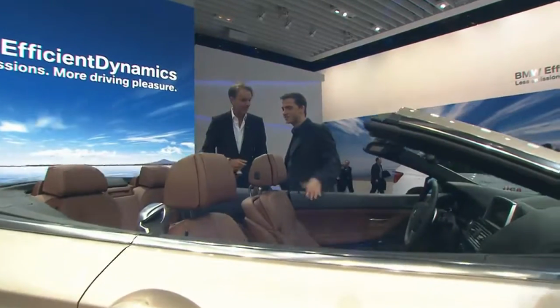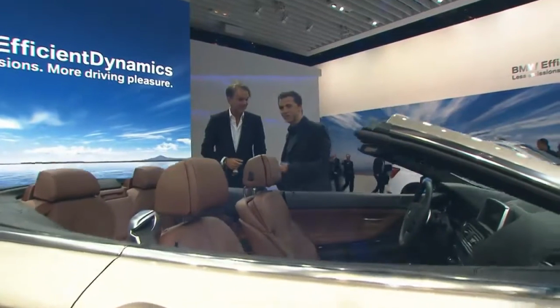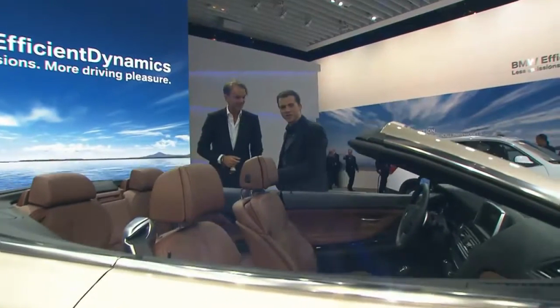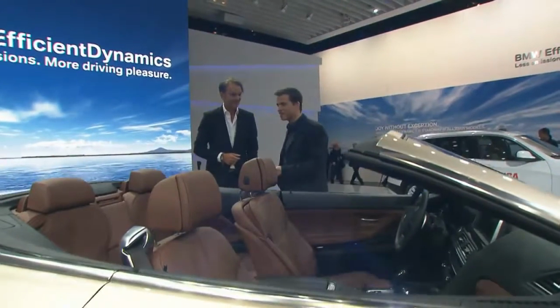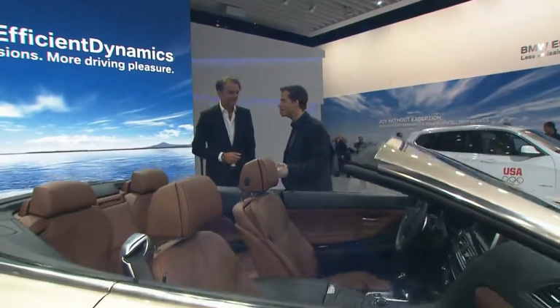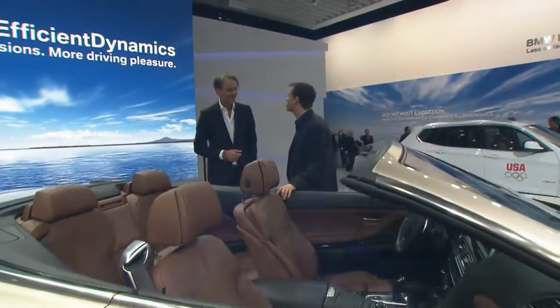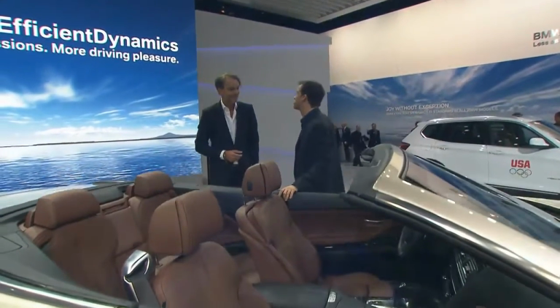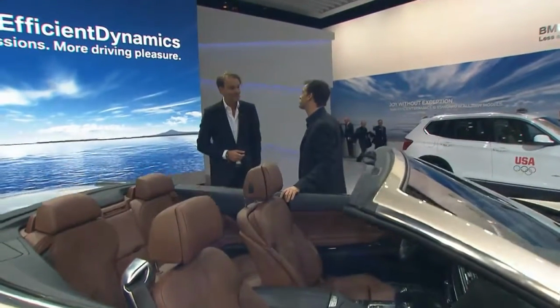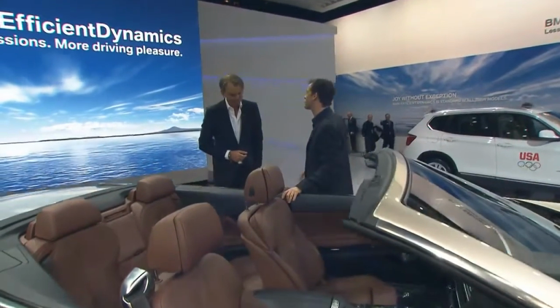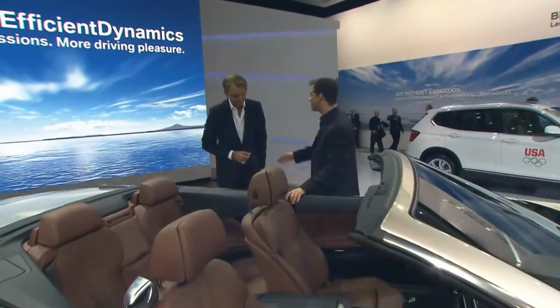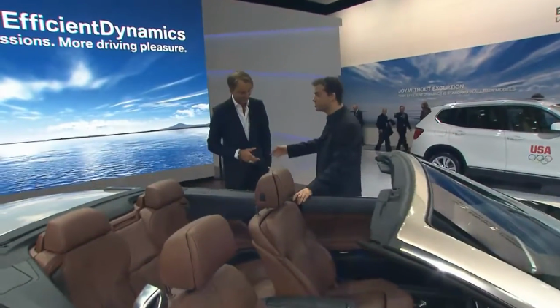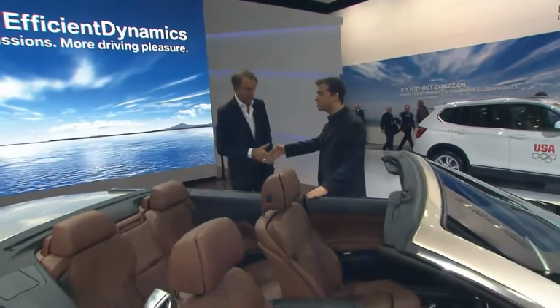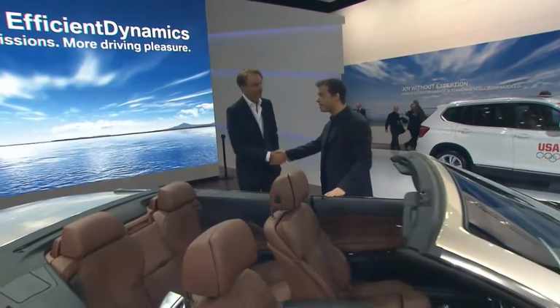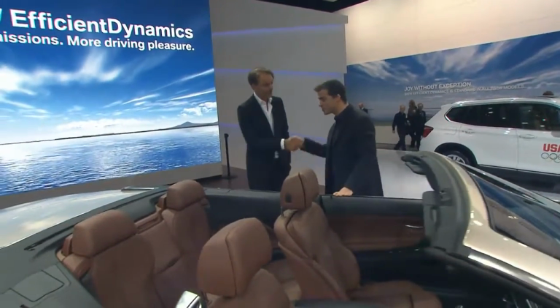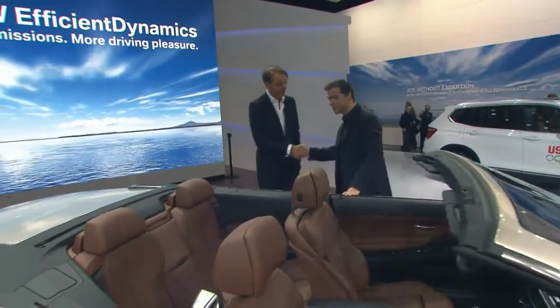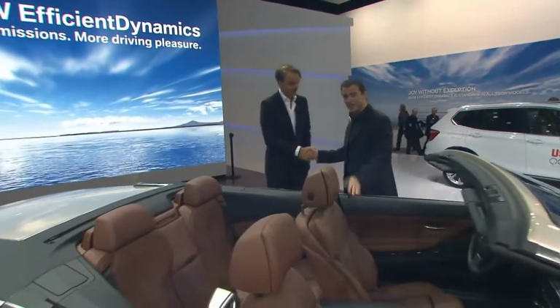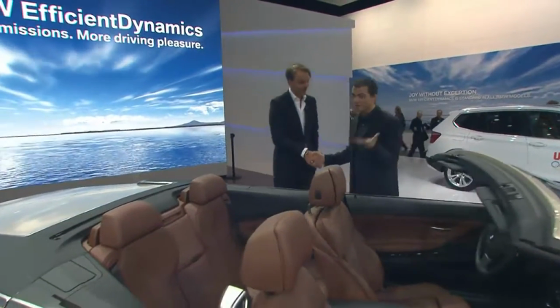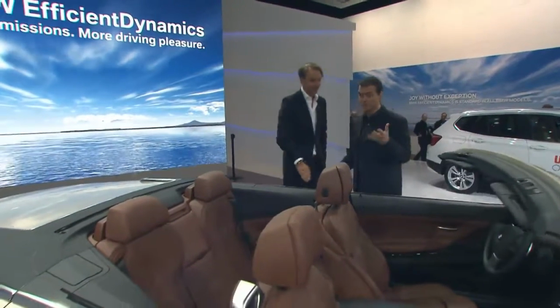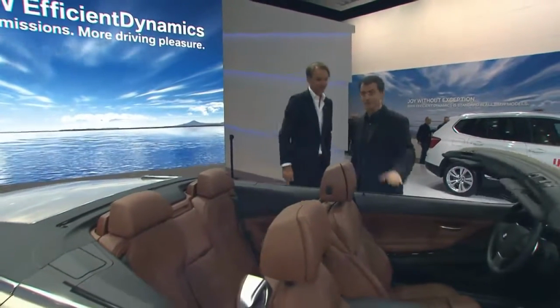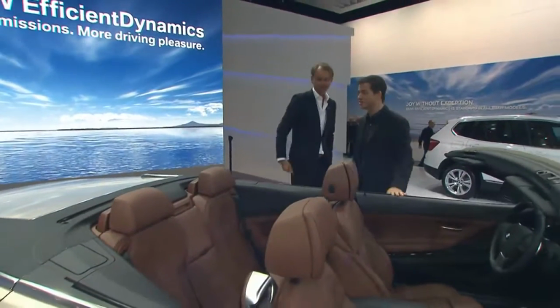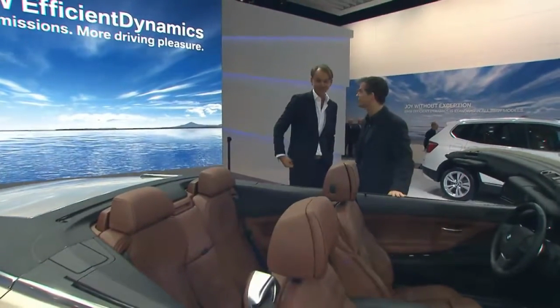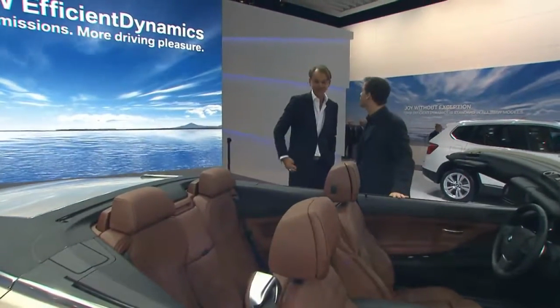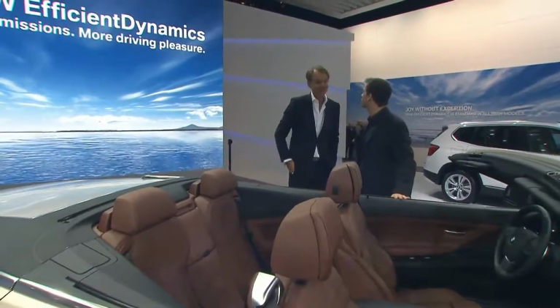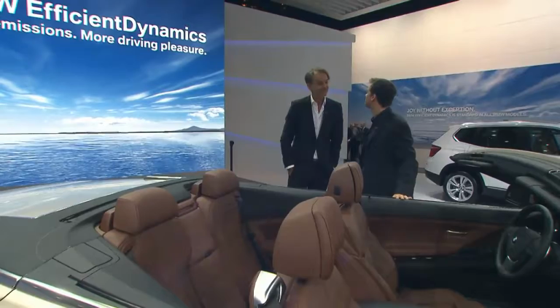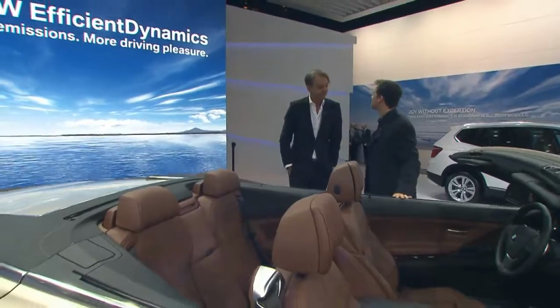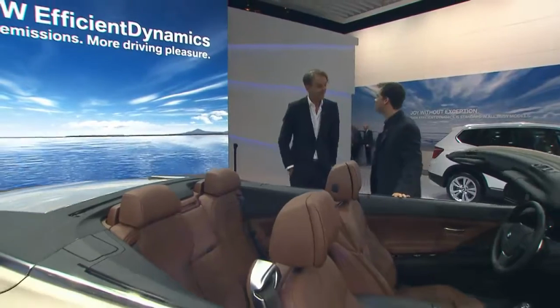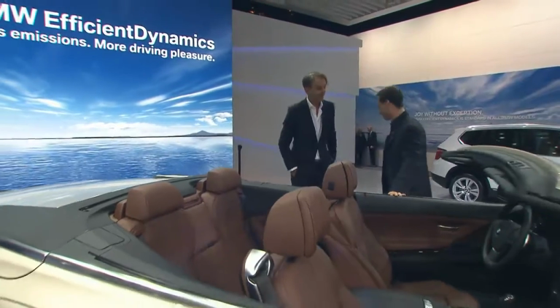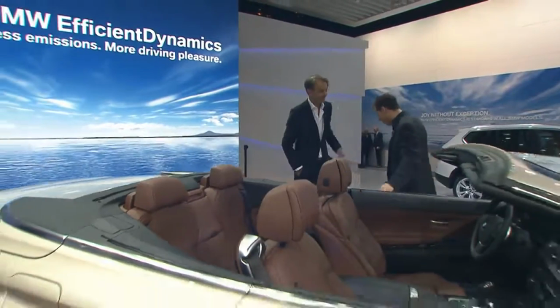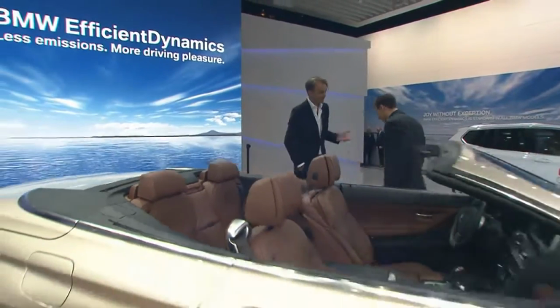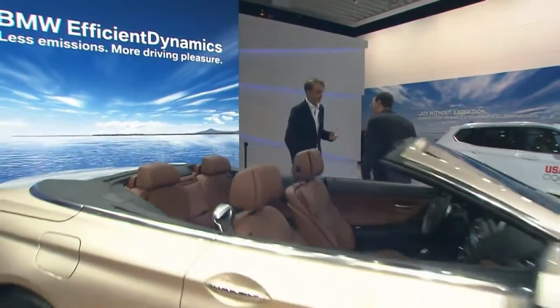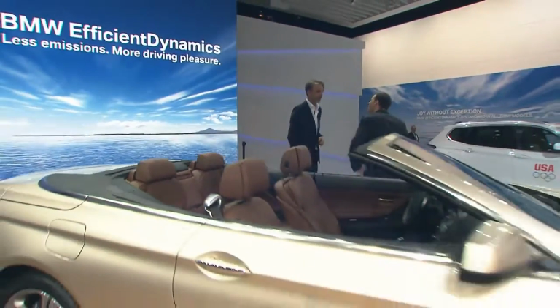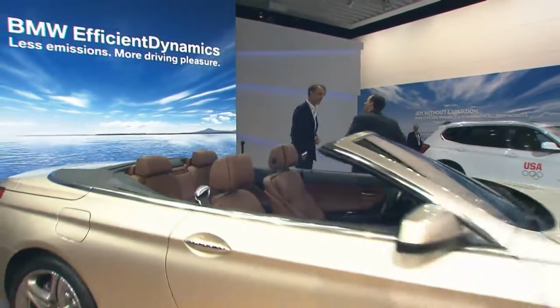Adrian van Hooydonk, thank you so much for joining us. It was a pleasure meeting you and a pleasure to see this car. Thank you.